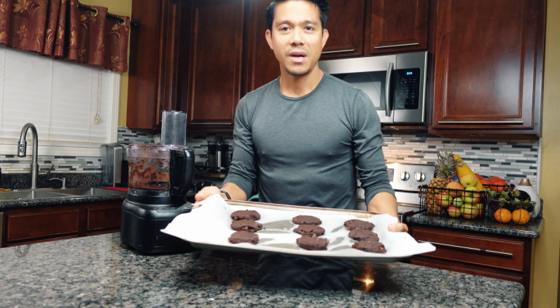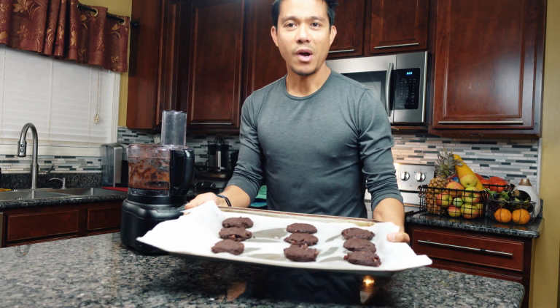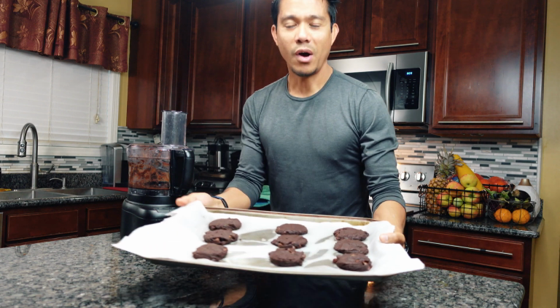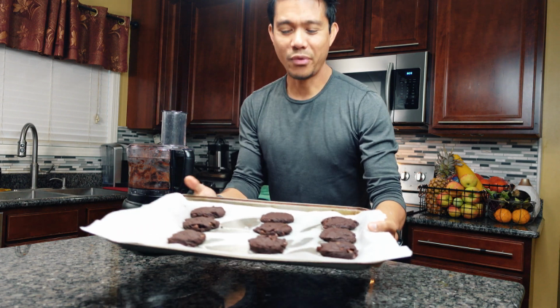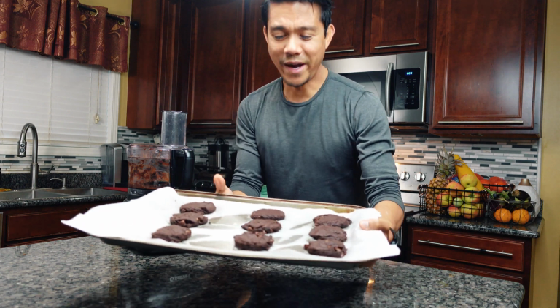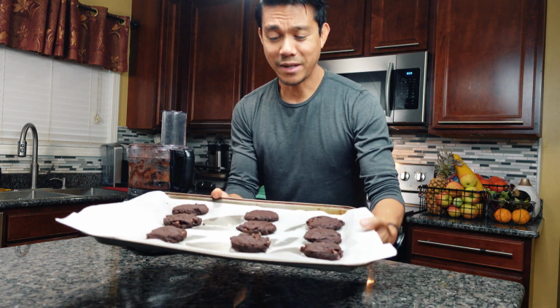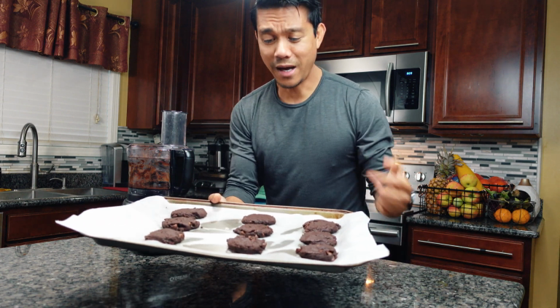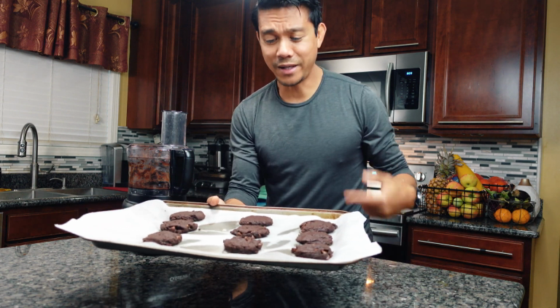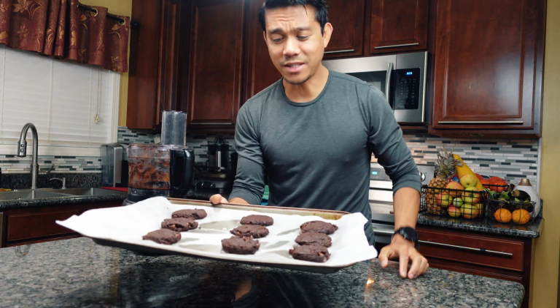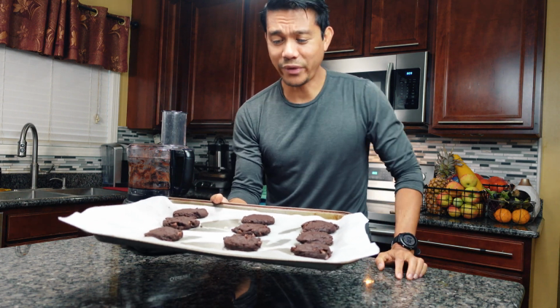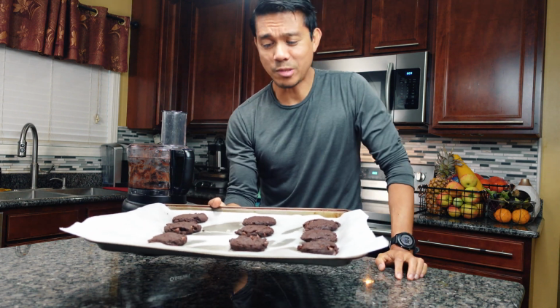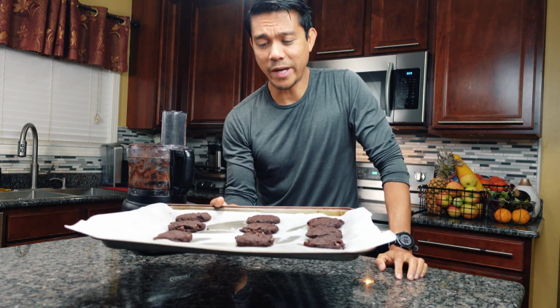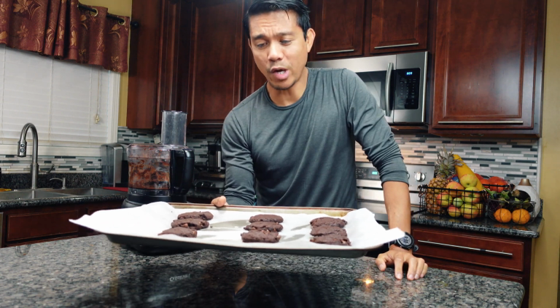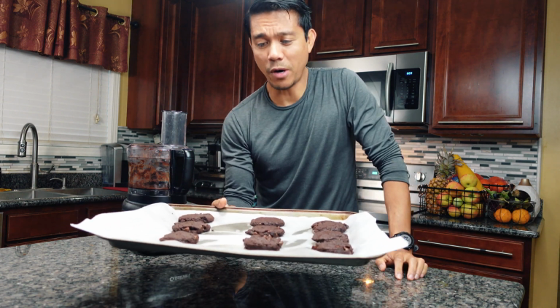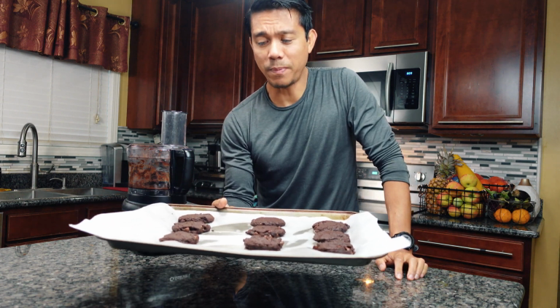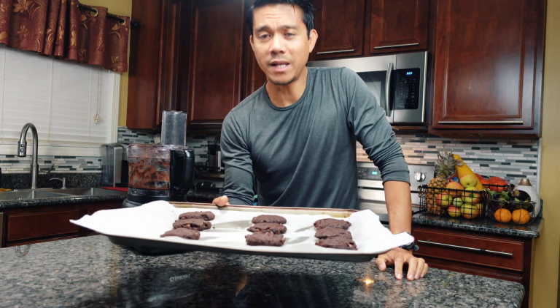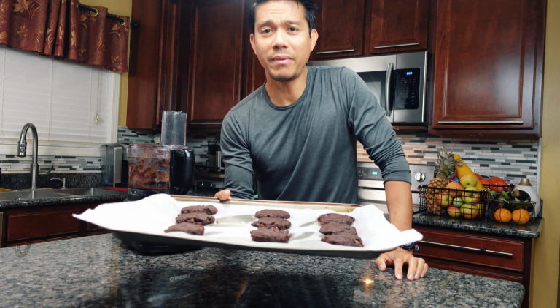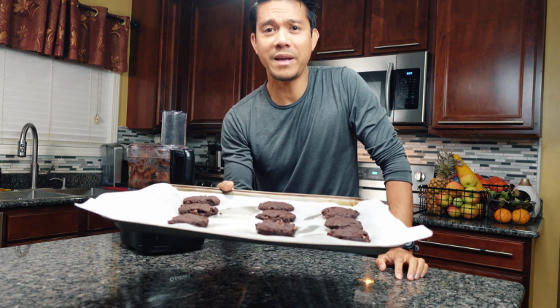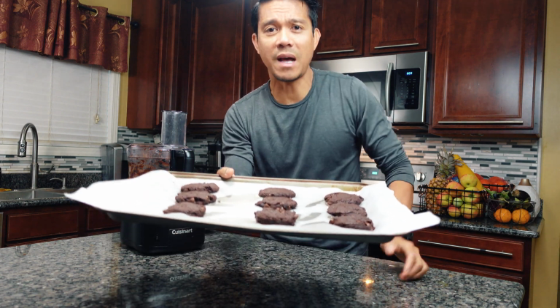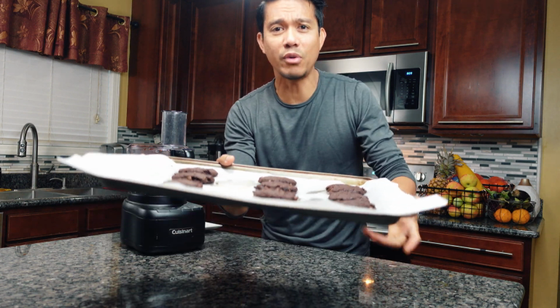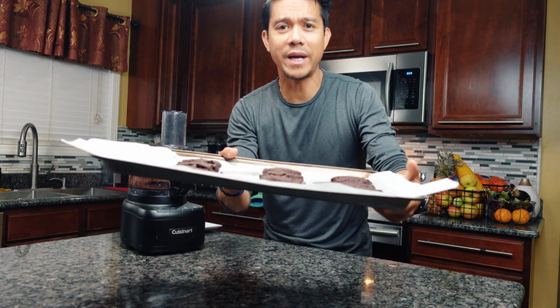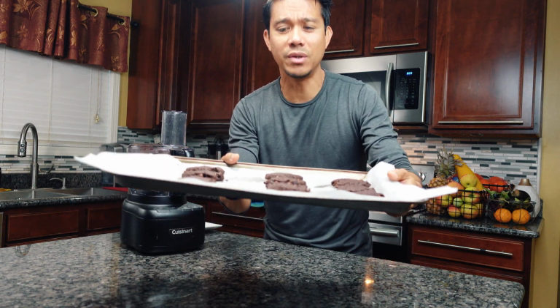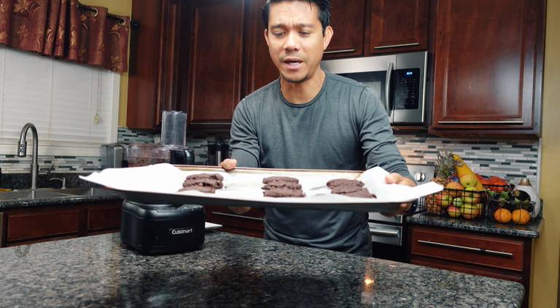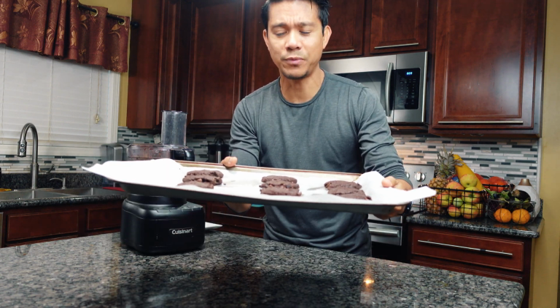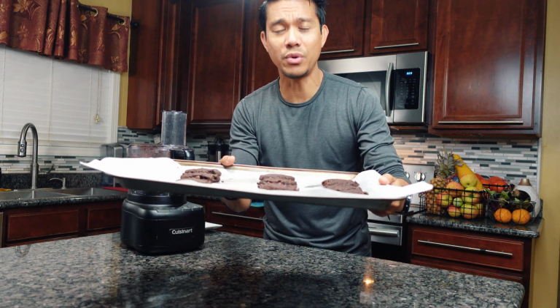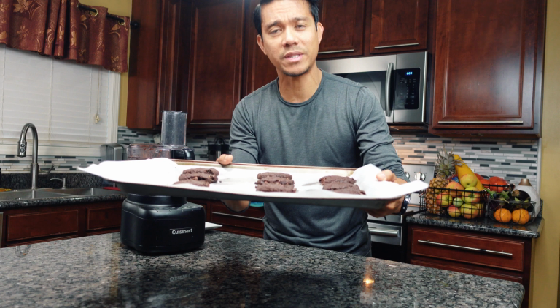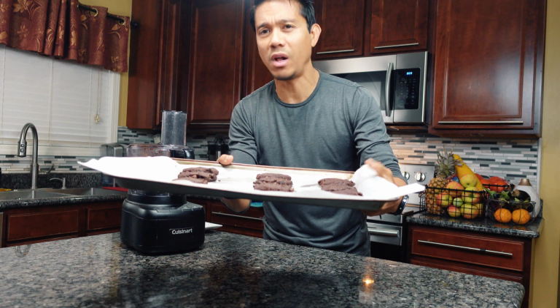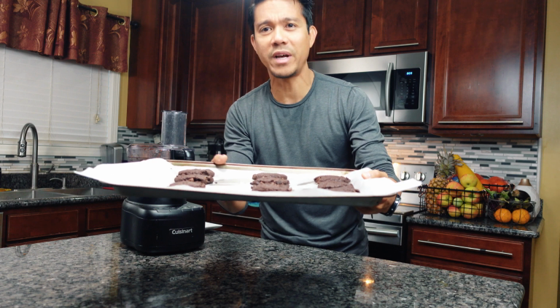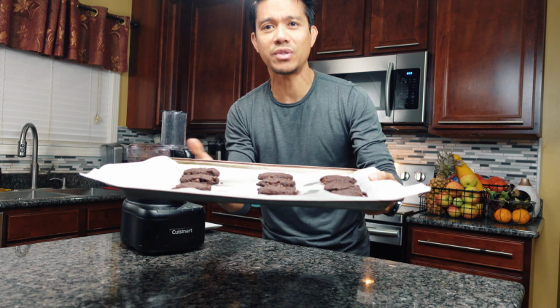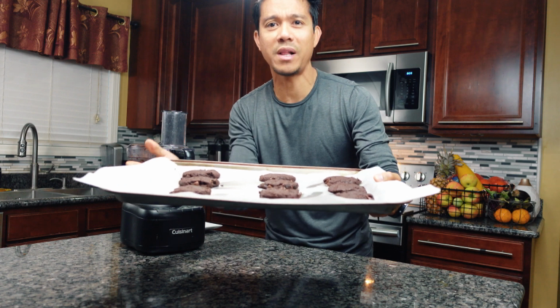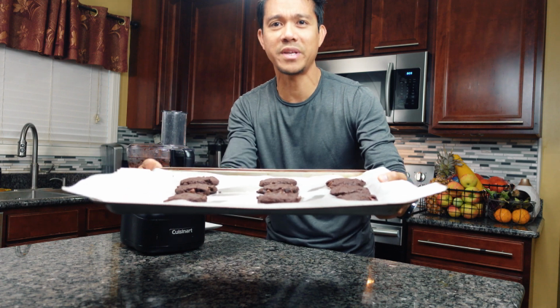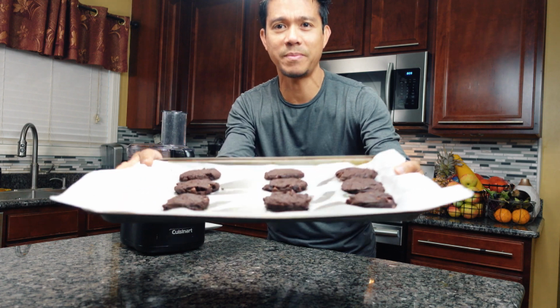Alright, this is the finished product of our plant-based avocado cookies — all-natural recipe.